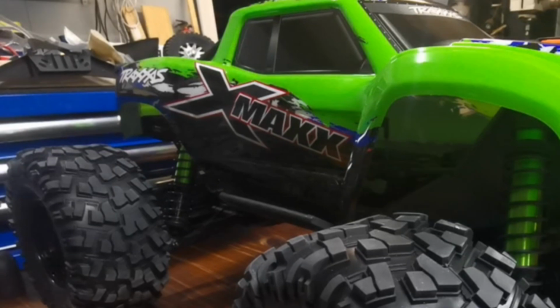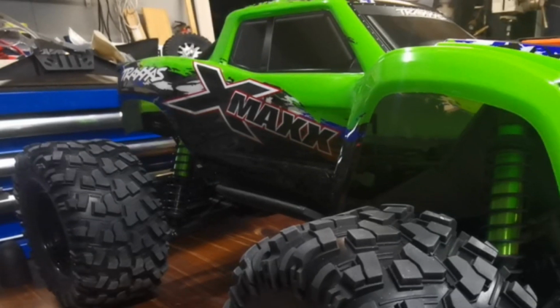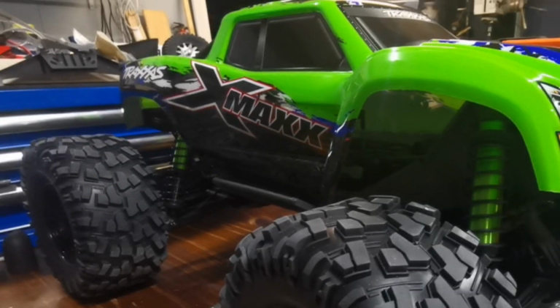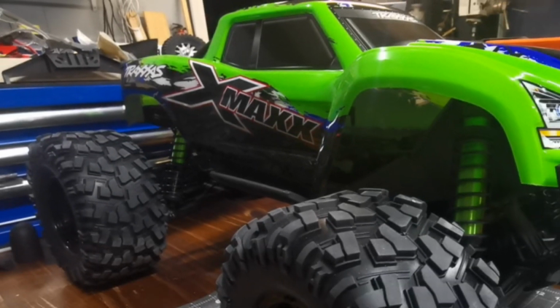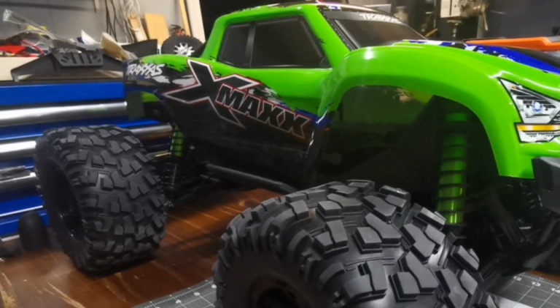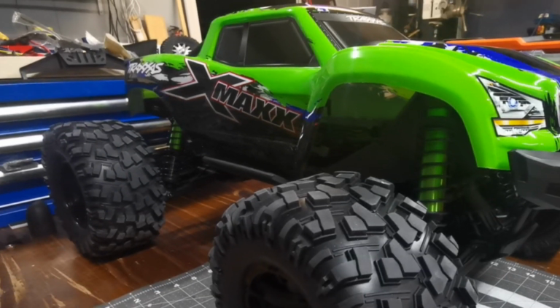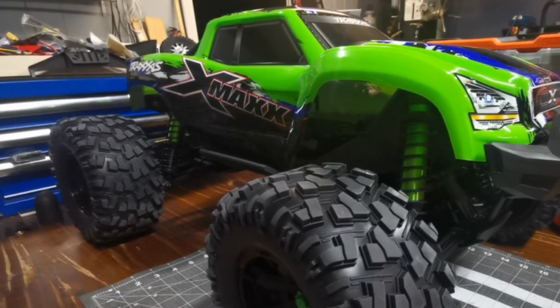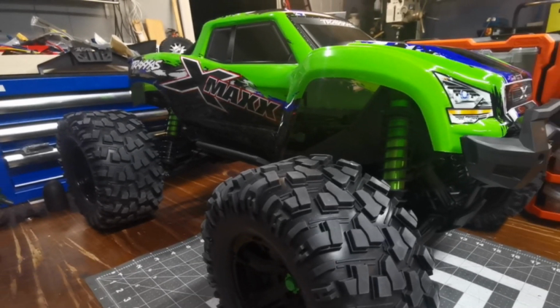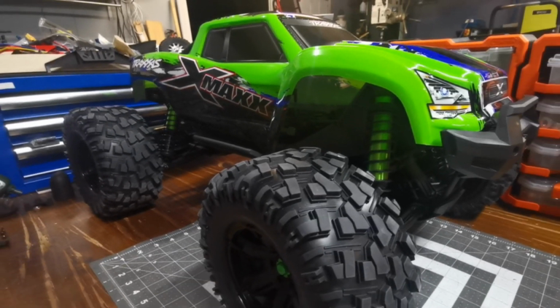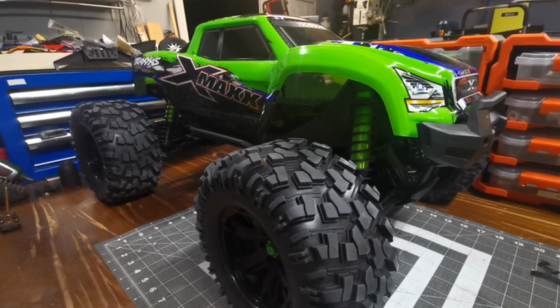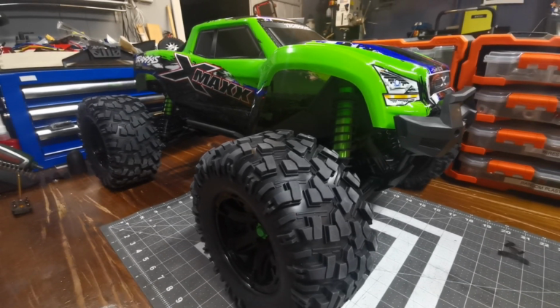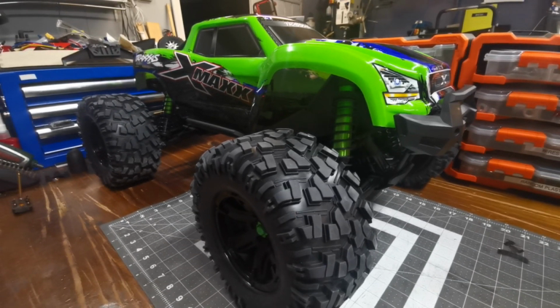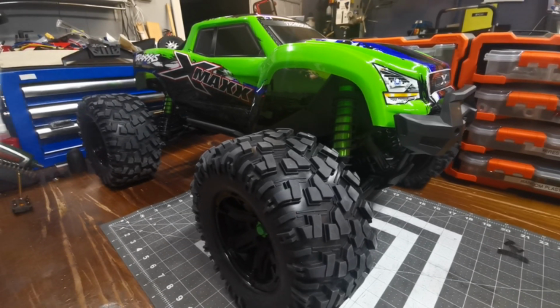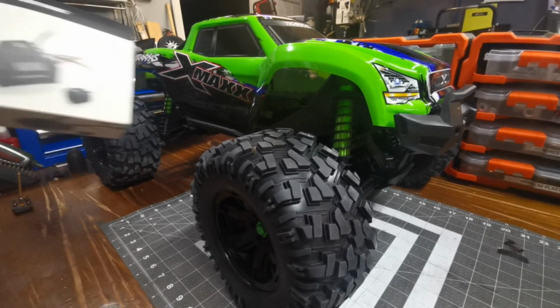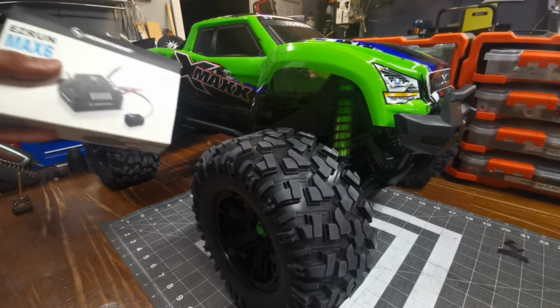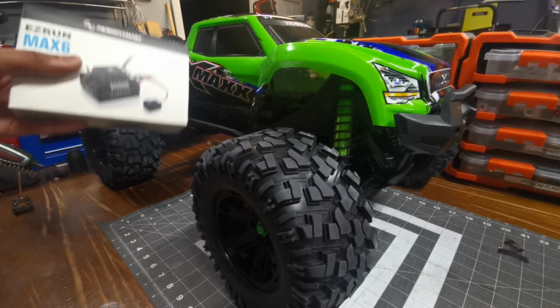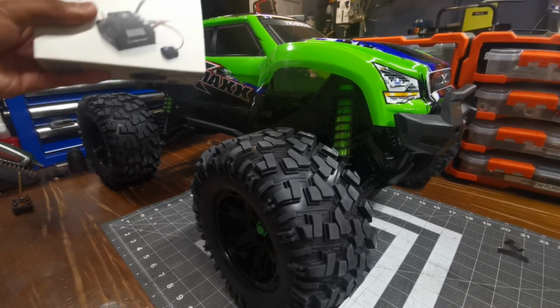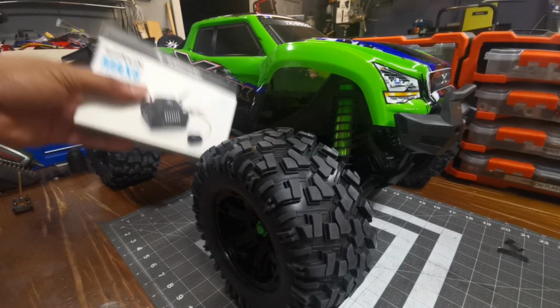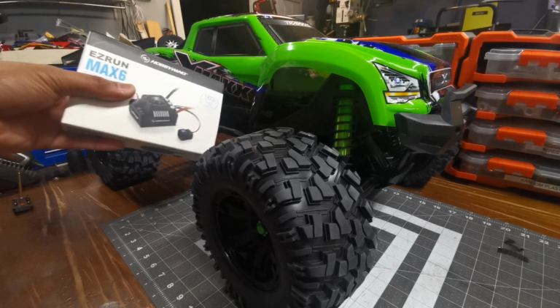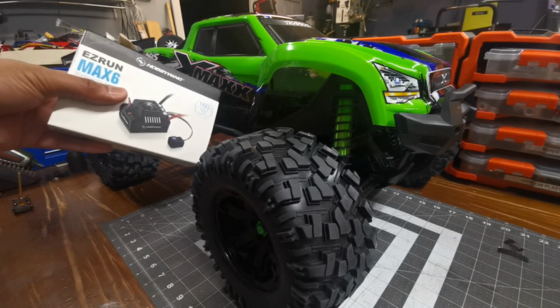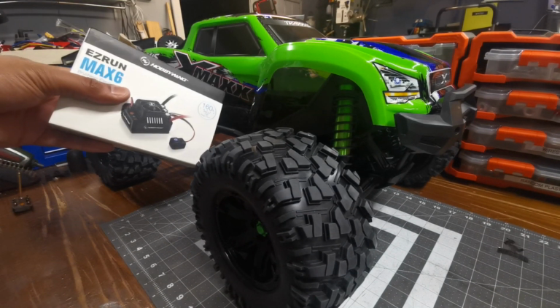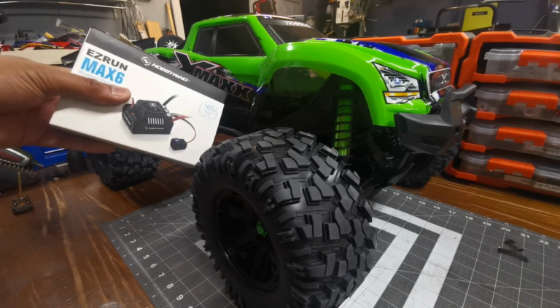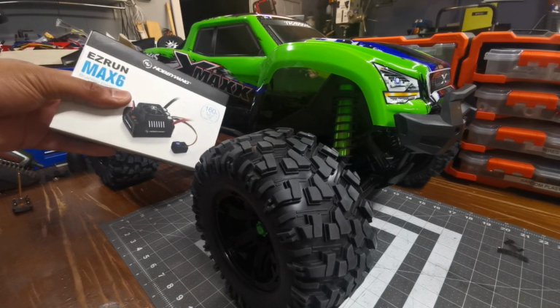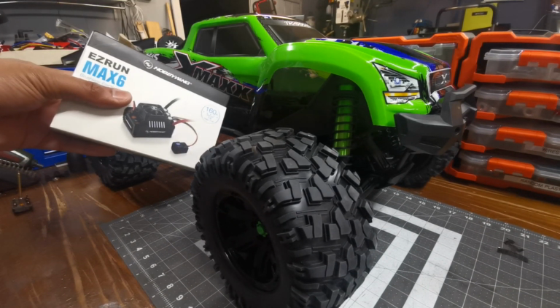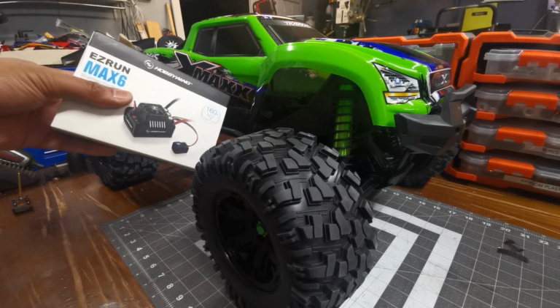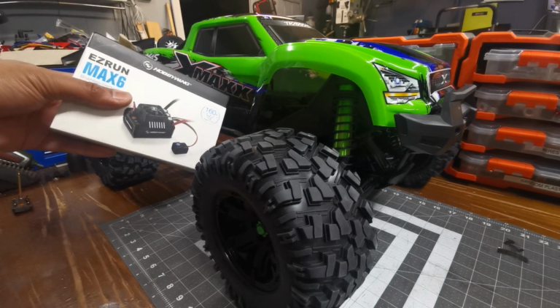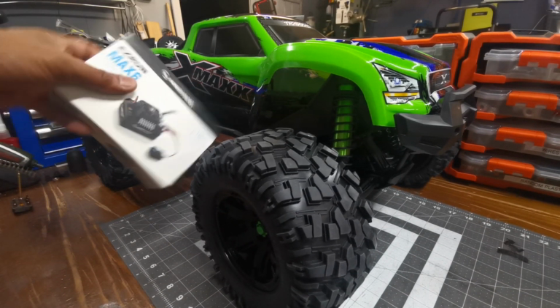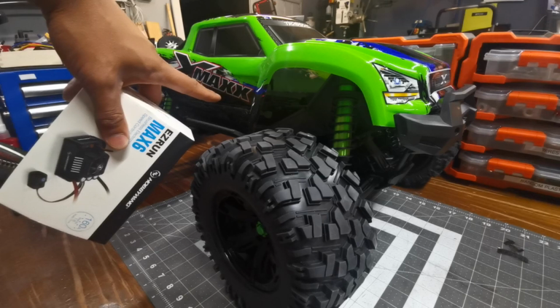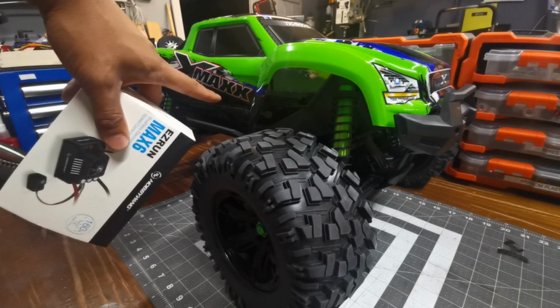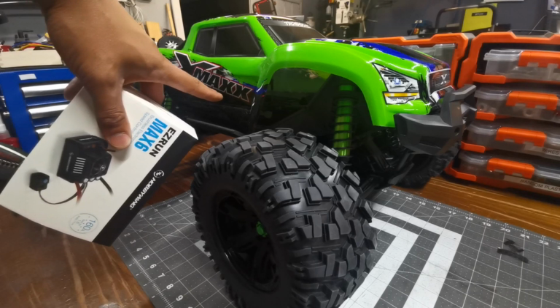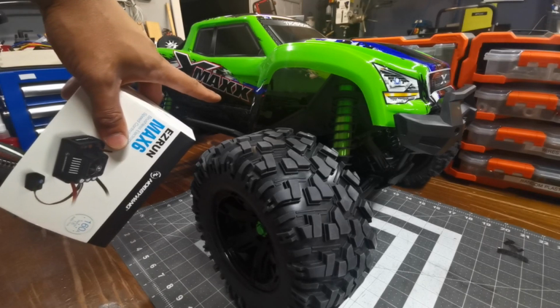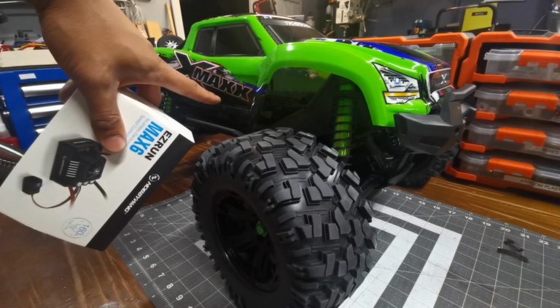Hey guys, welcome to Kings RC. I'm going to be showing you how to install a Hobbywing Max 6 into the X-Max.